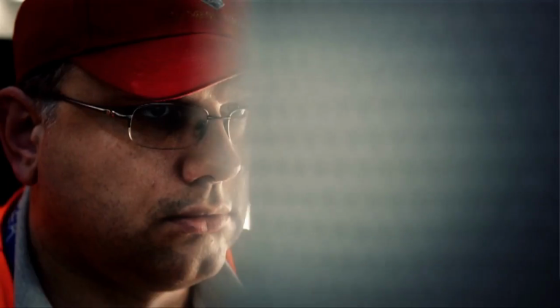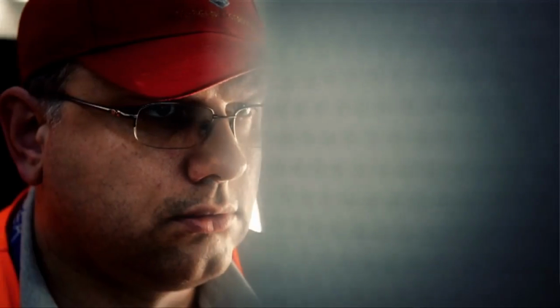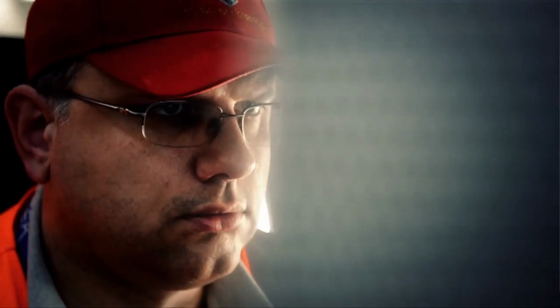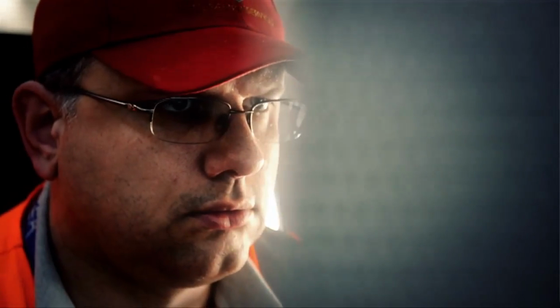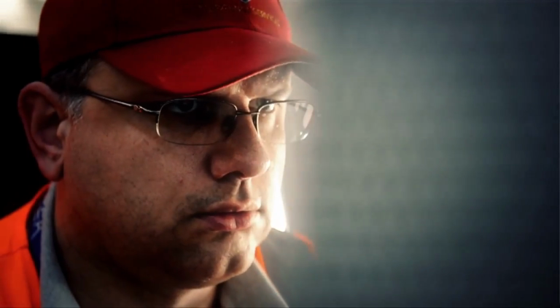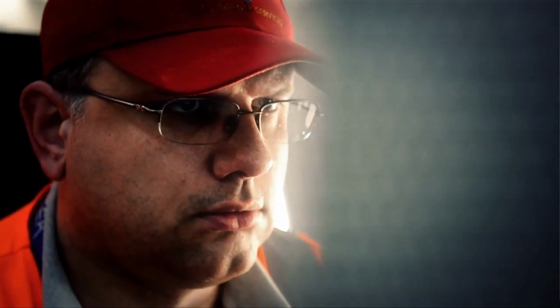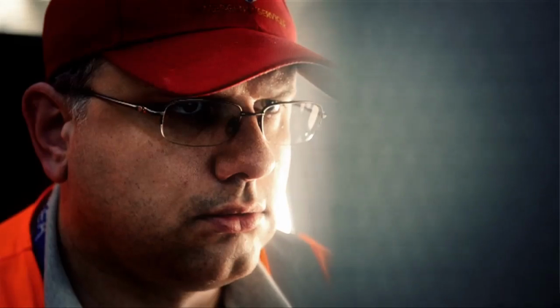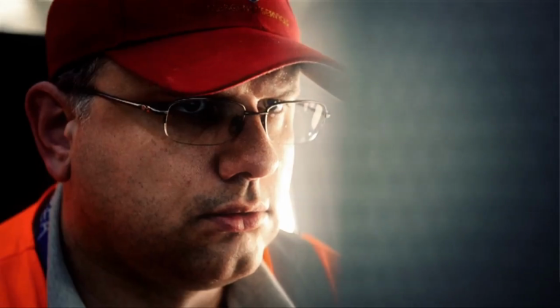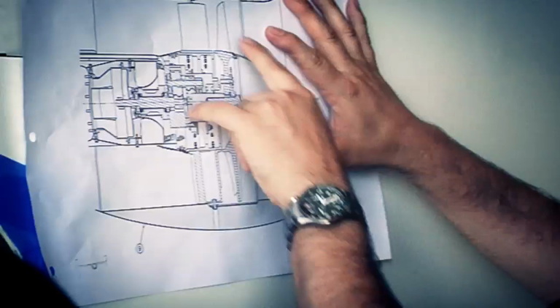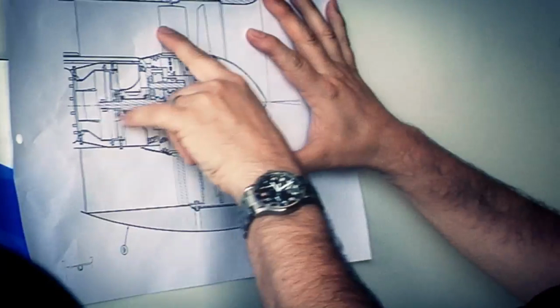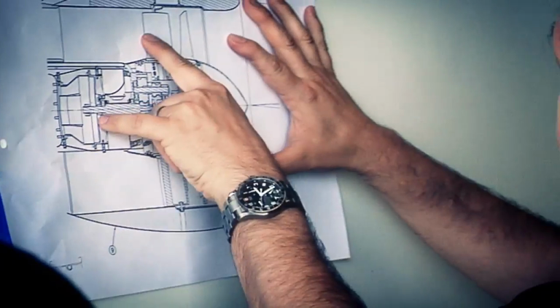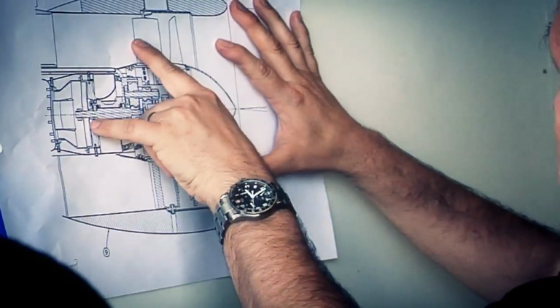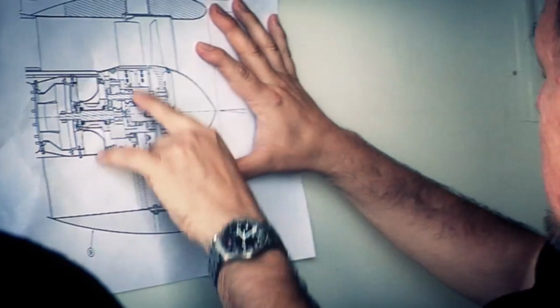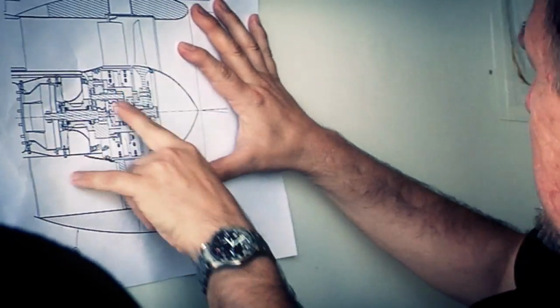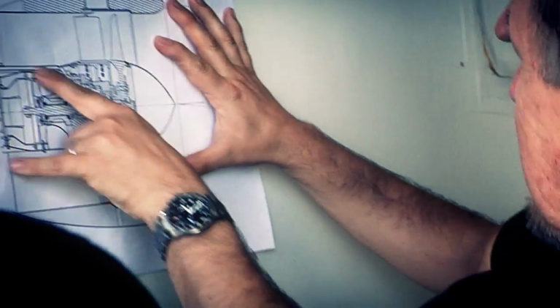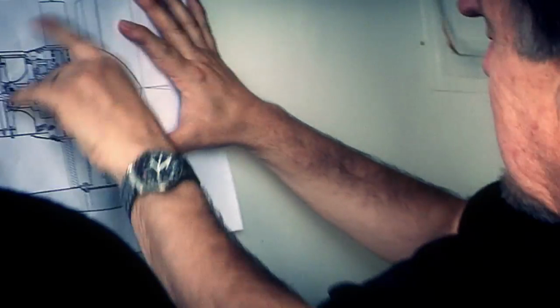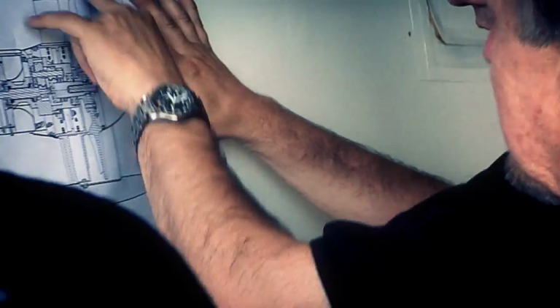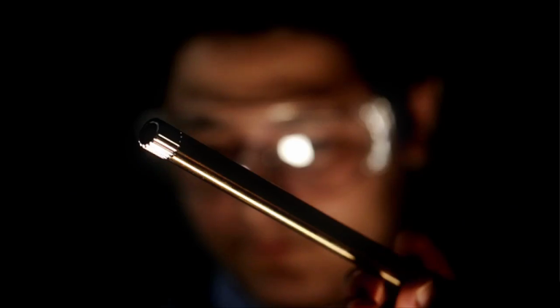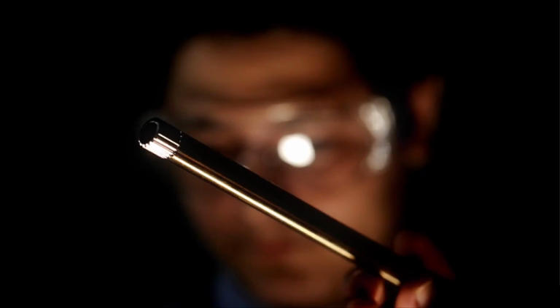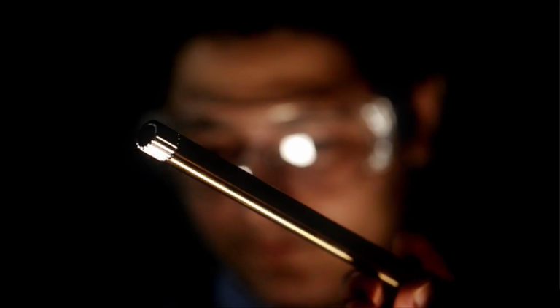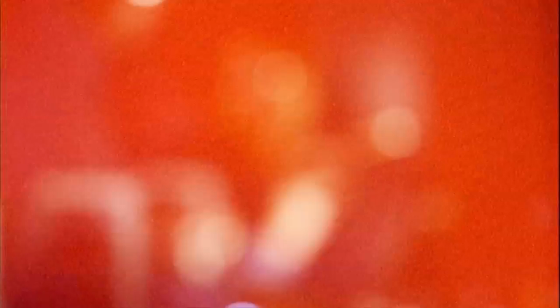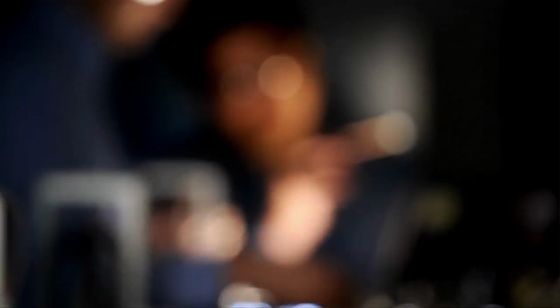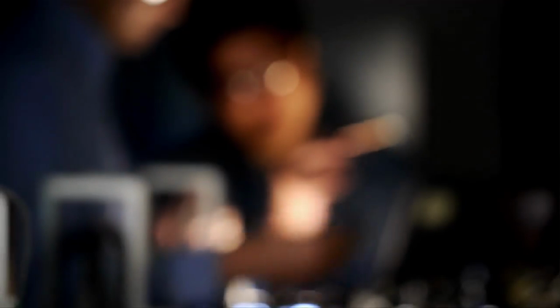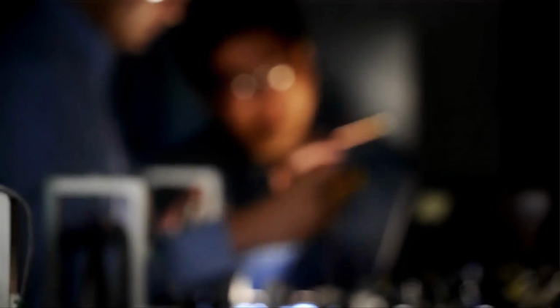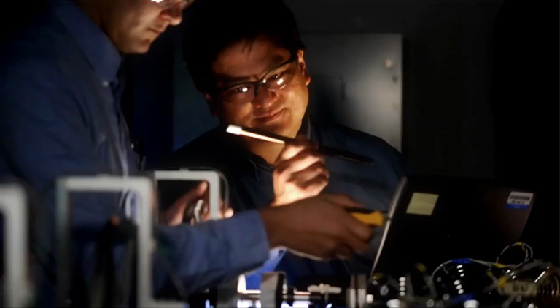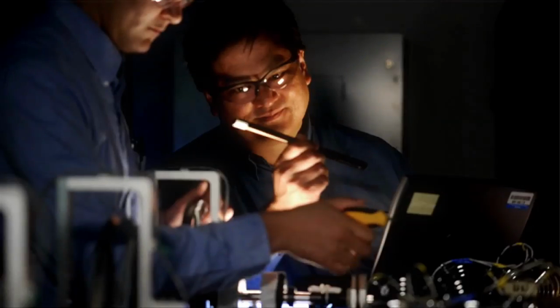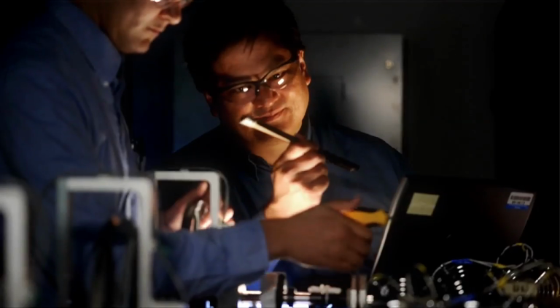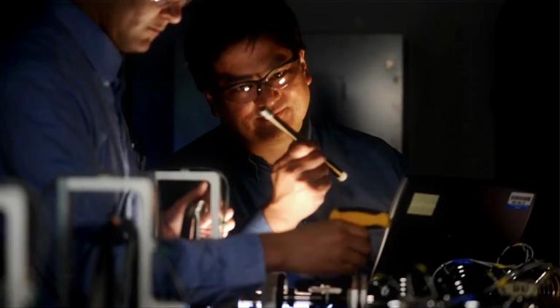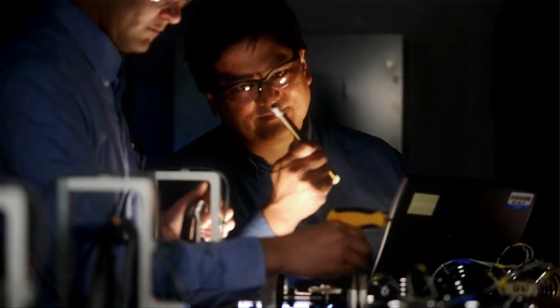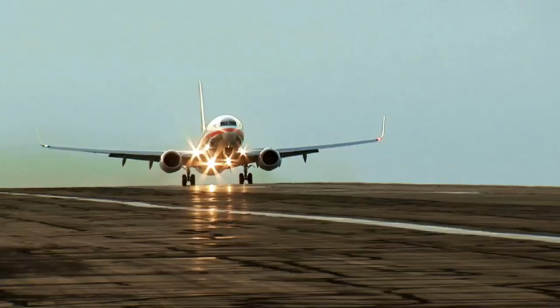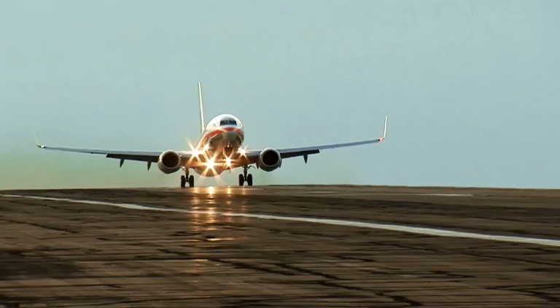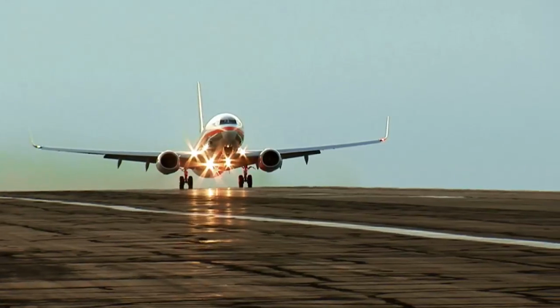We all like to design airplanes on paper, but it doesn't mean anything until you actually put it up in the air.